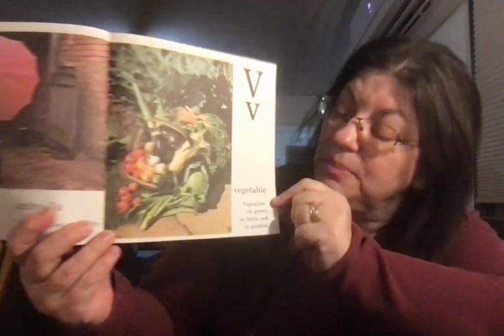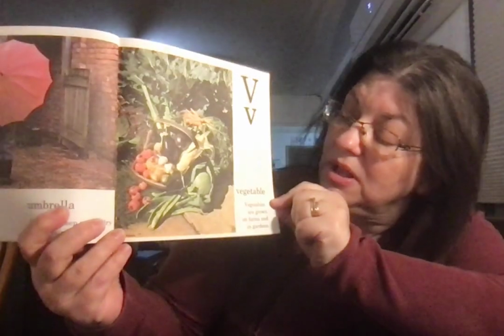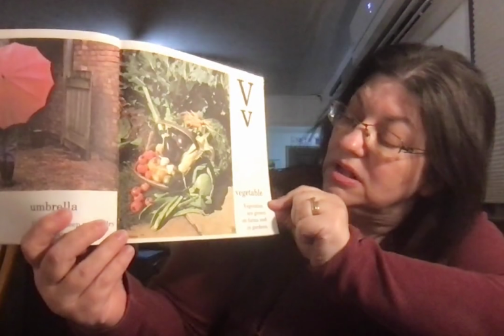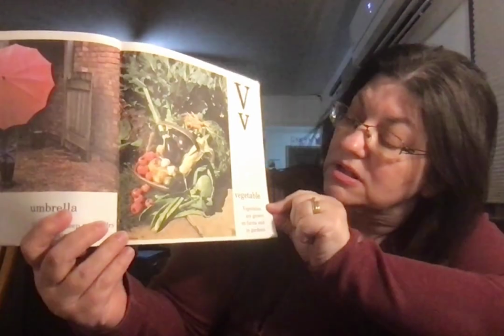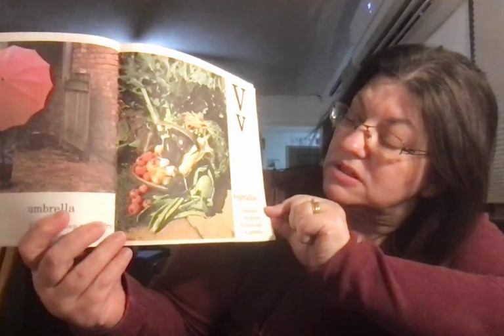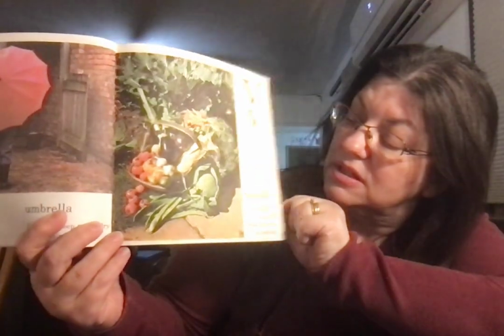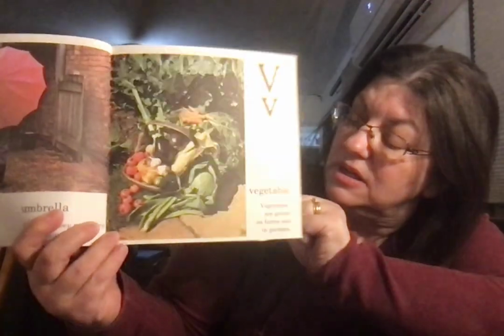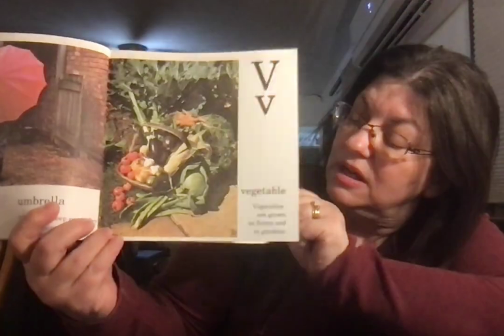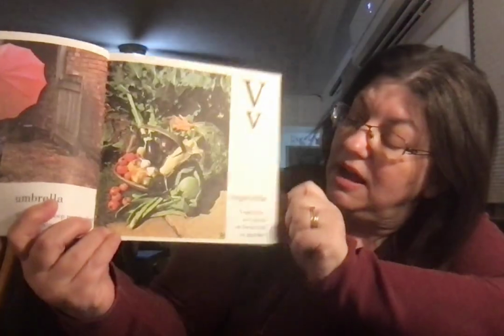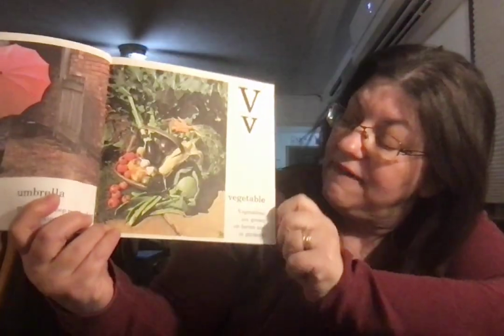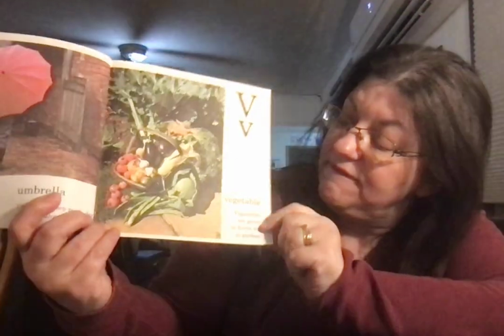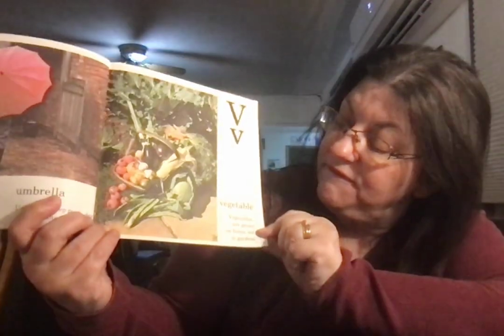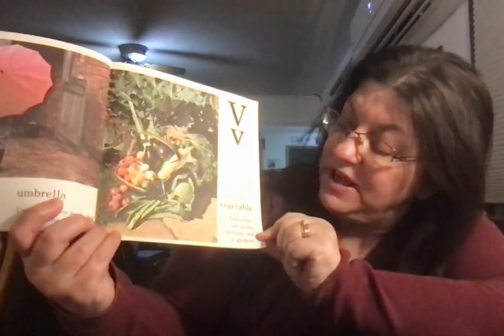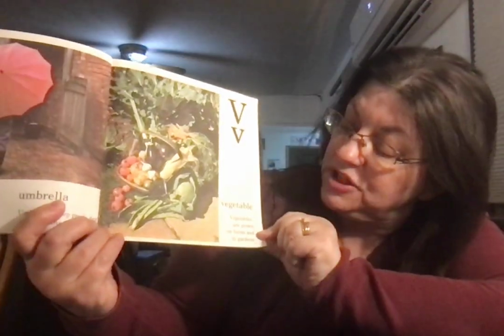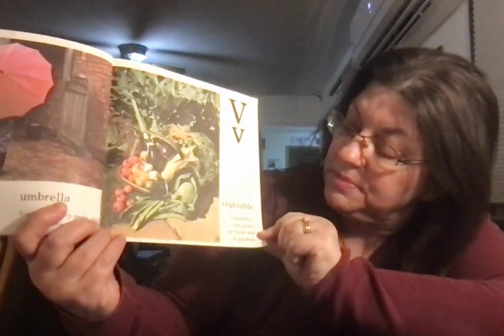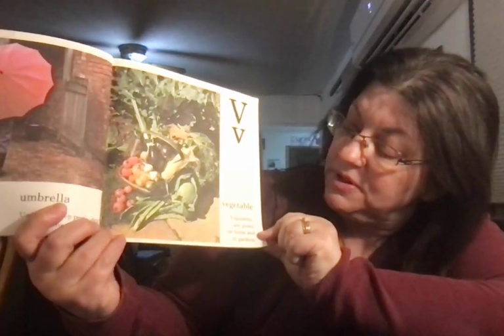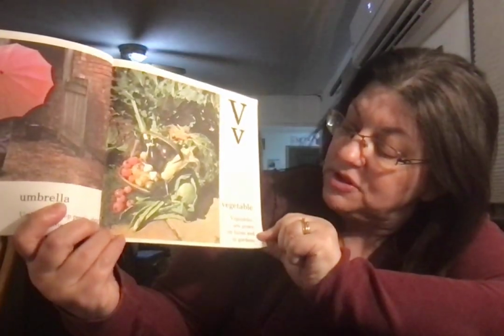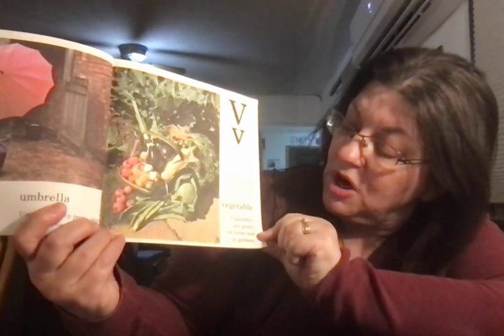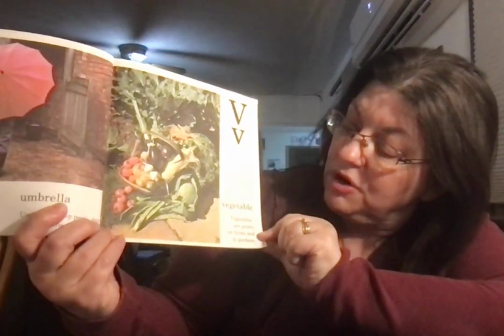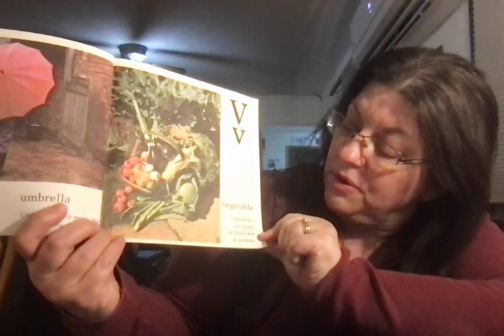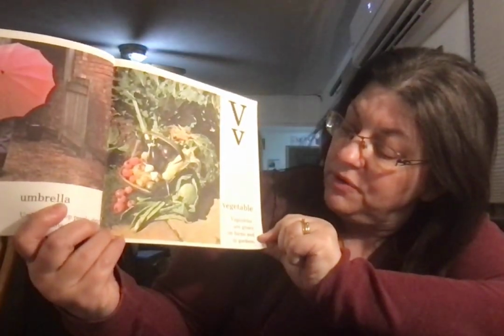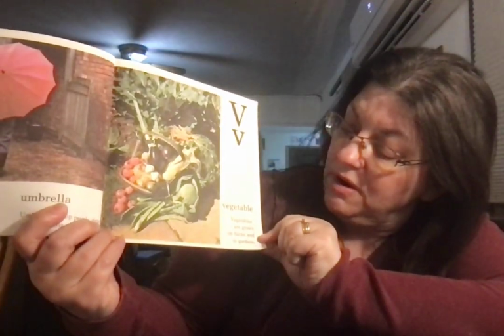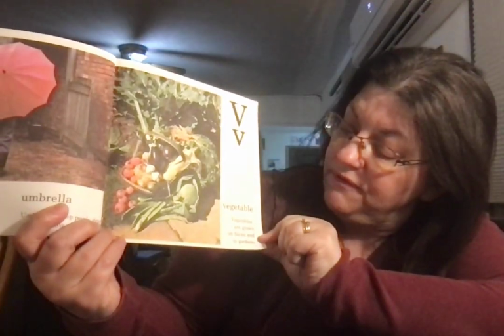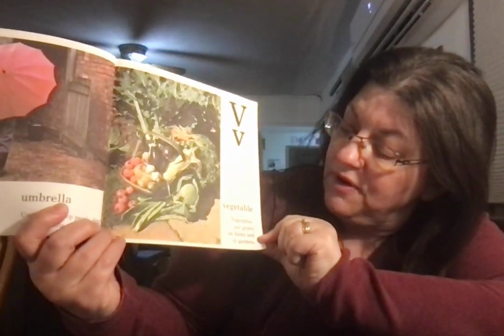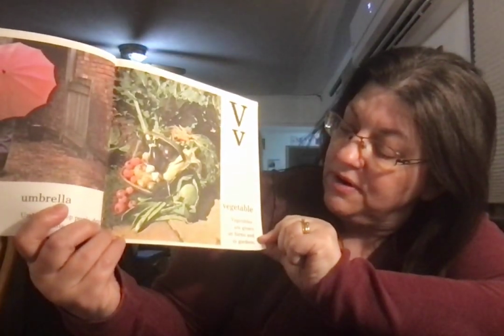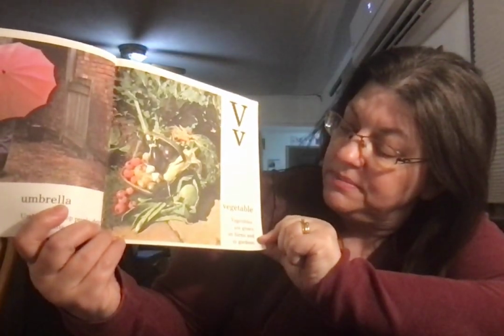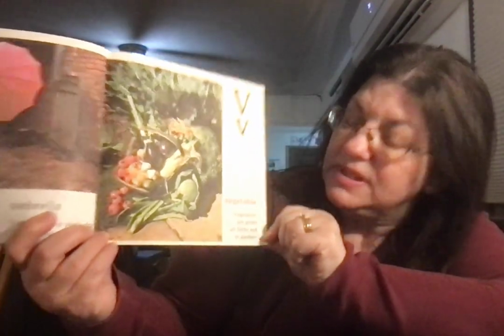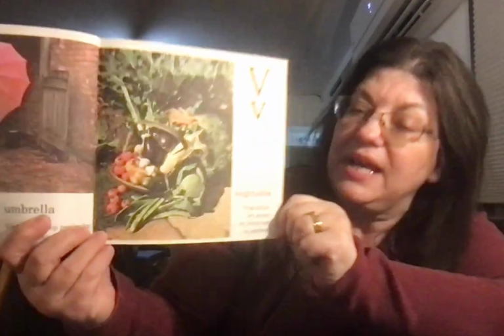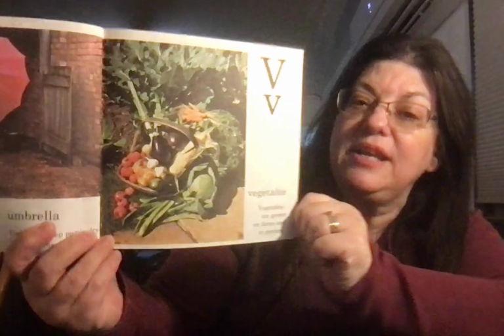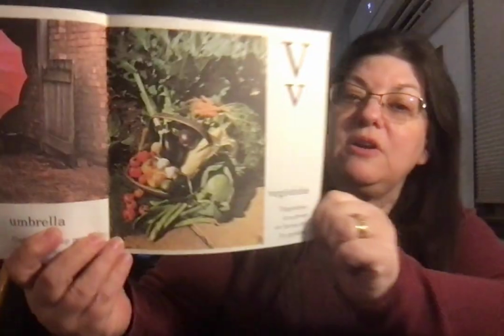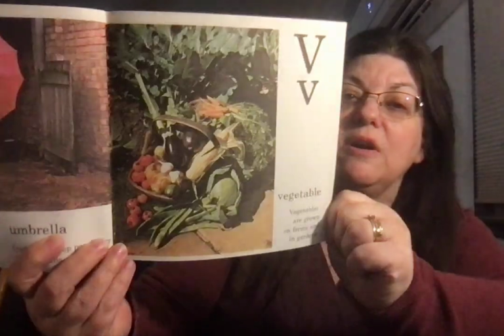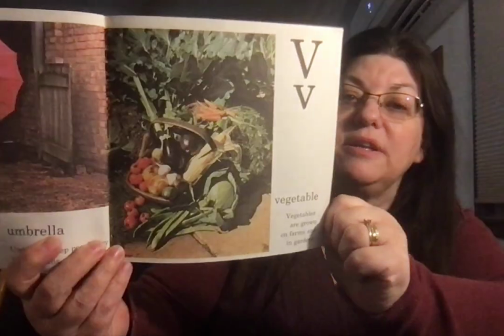Vegetables. Vegetables are grown on farms and in gardens.